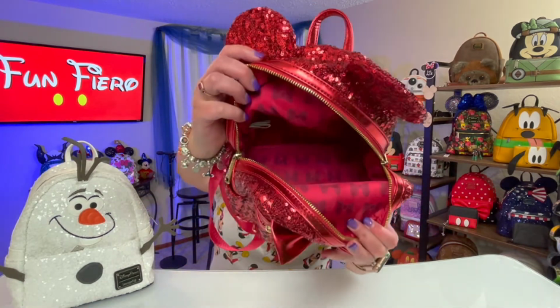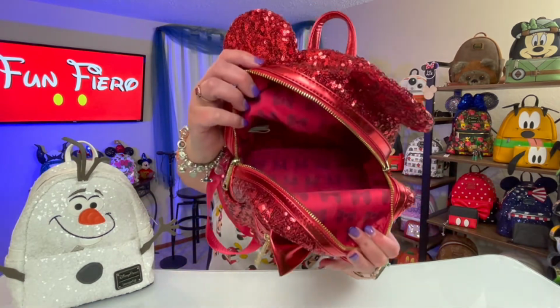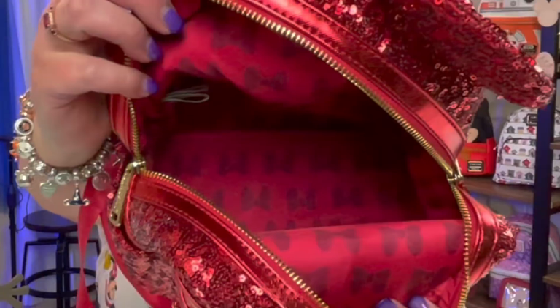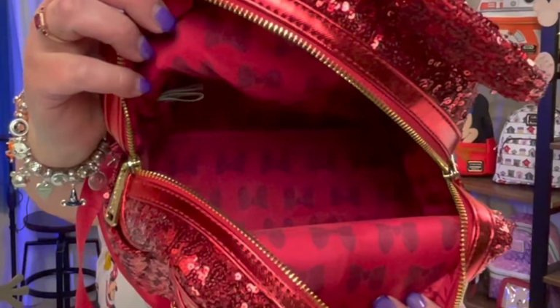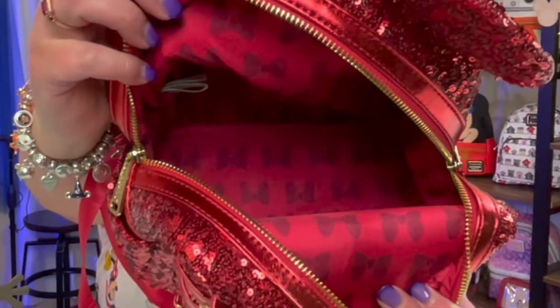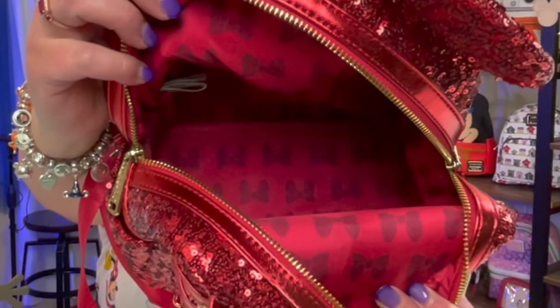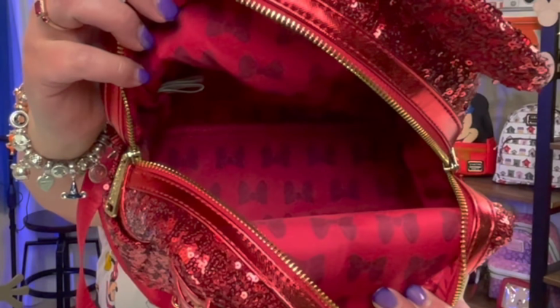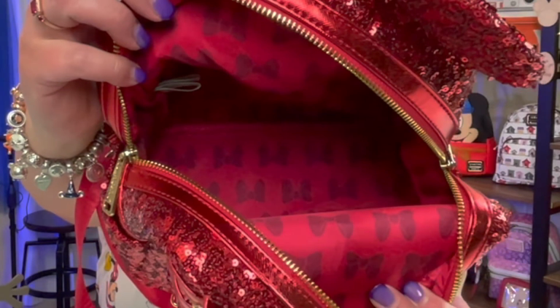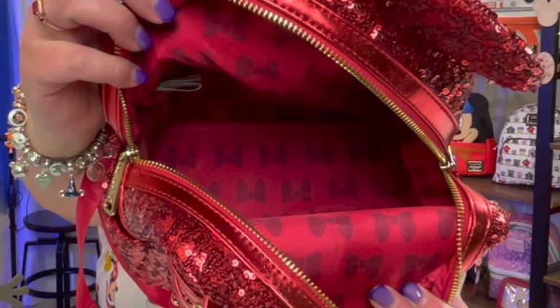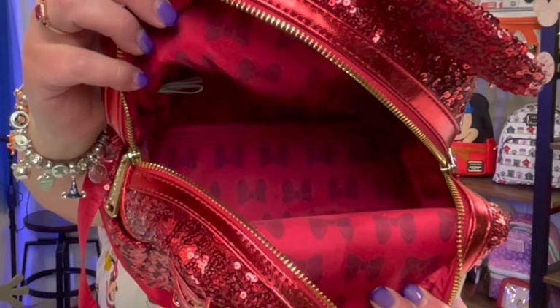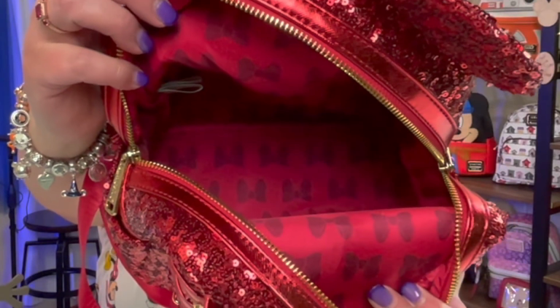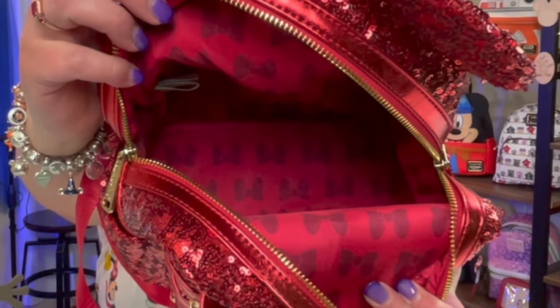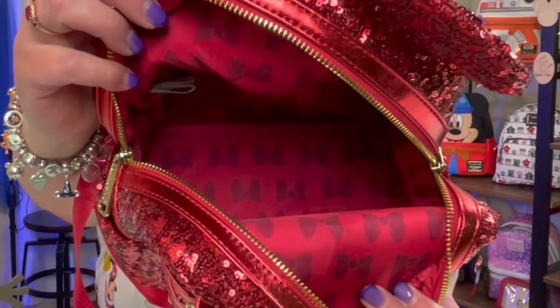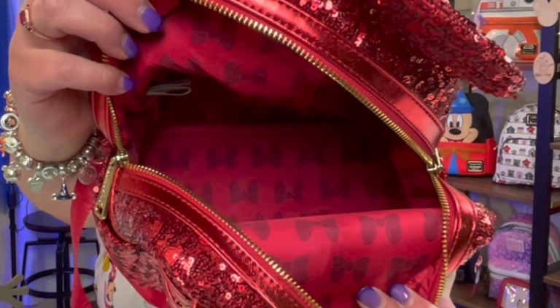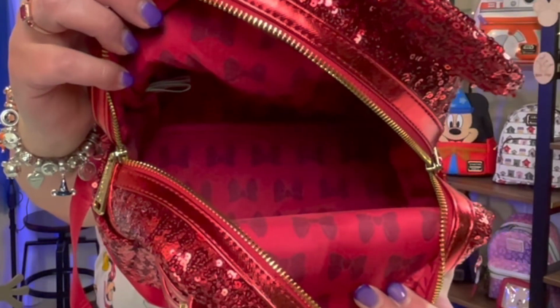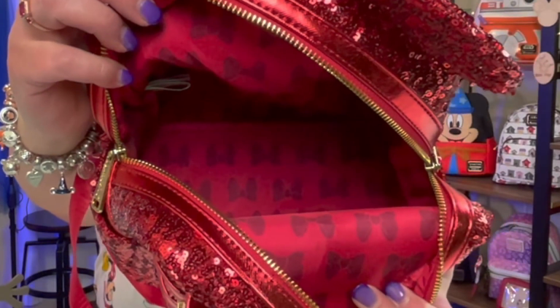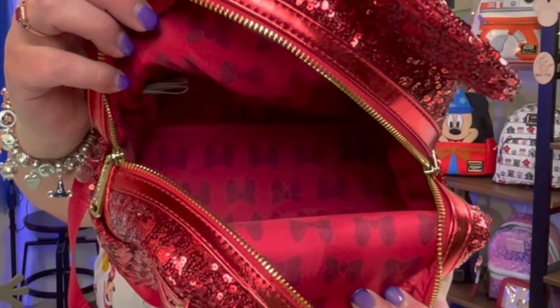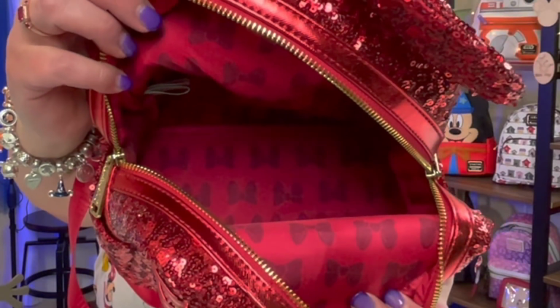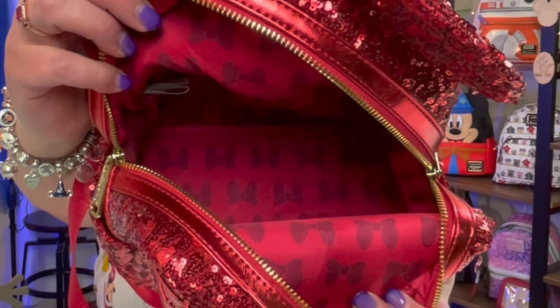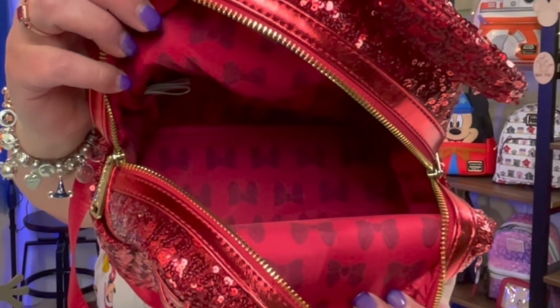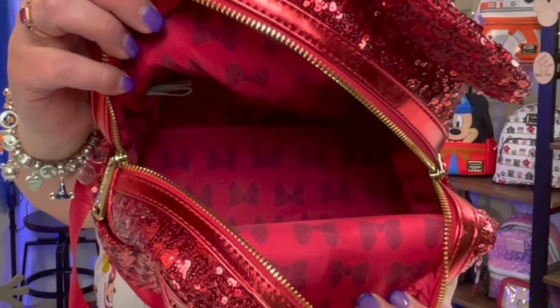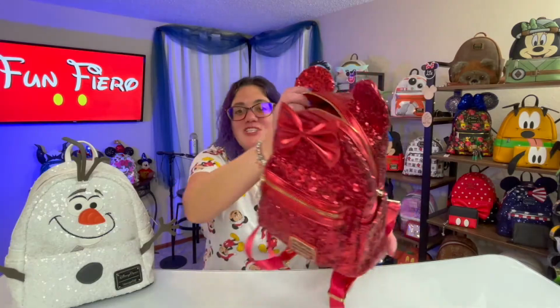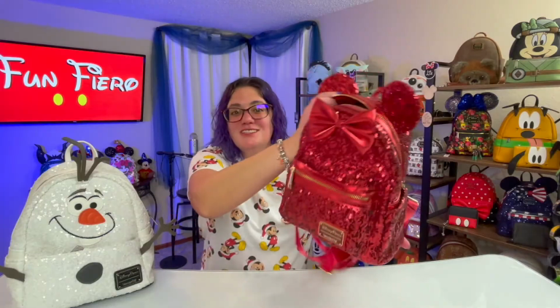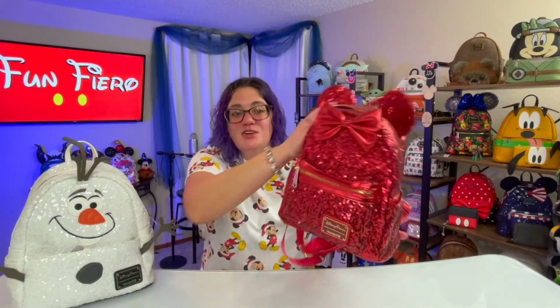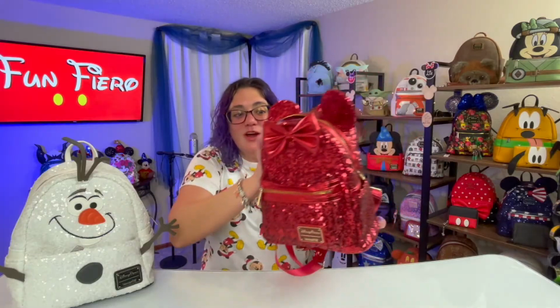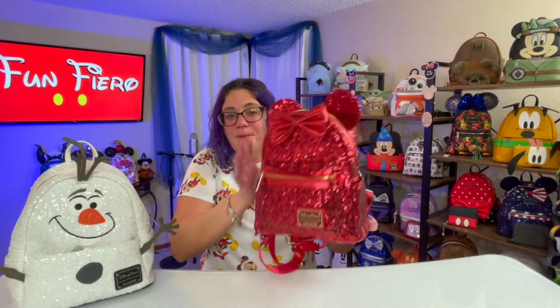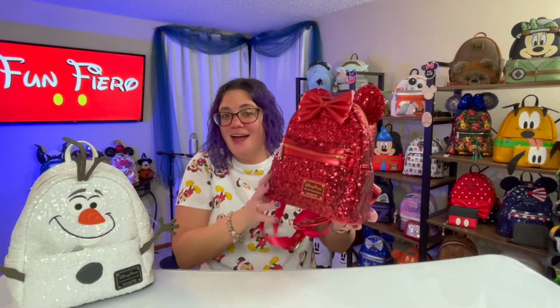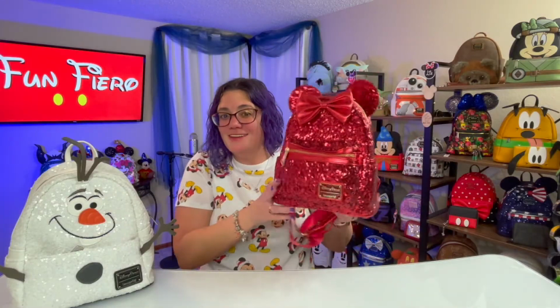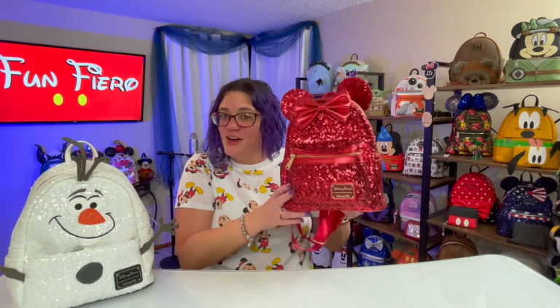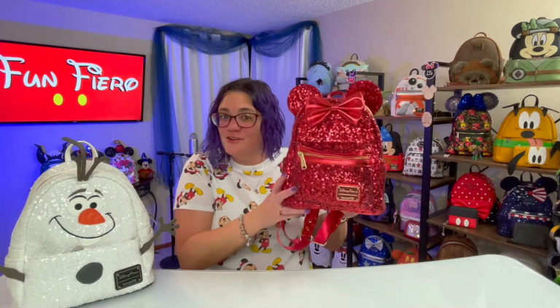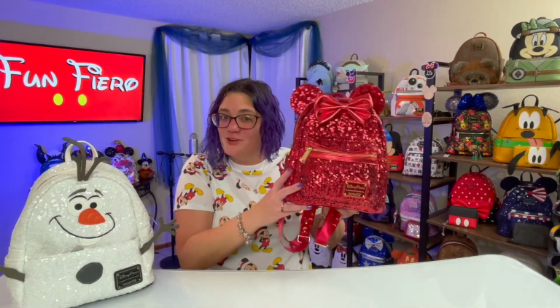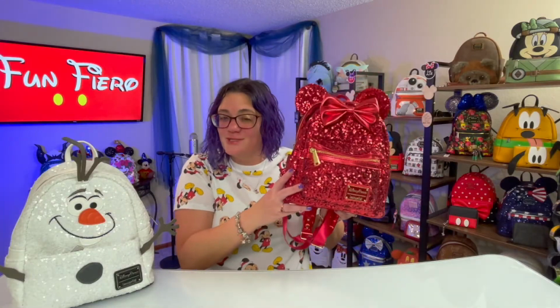Y'all, the bows are life. Check those out. She's a great bag to carry for Christmas.